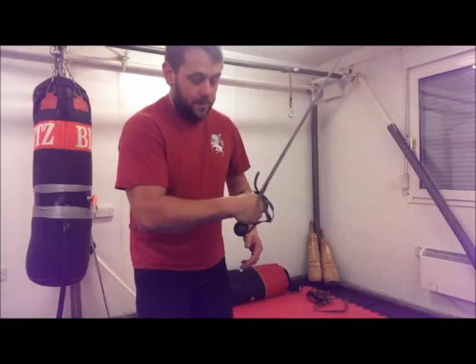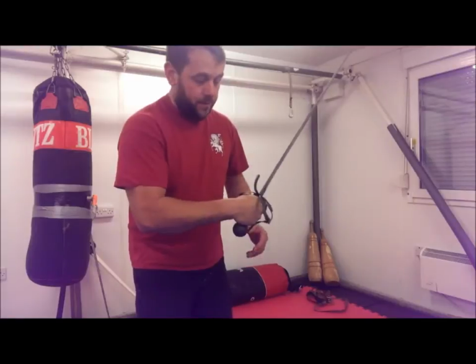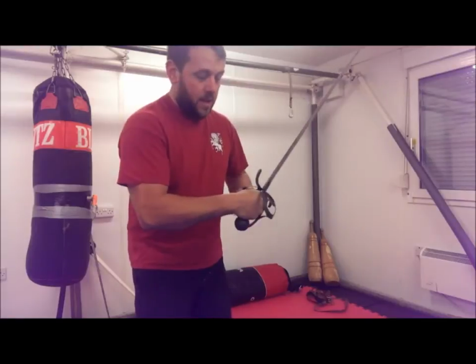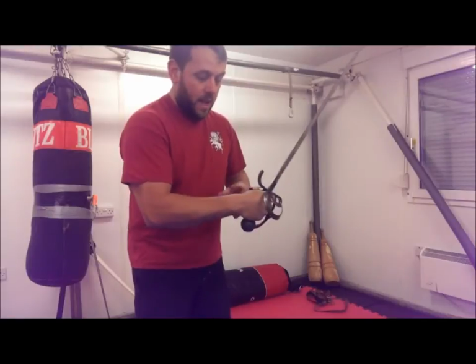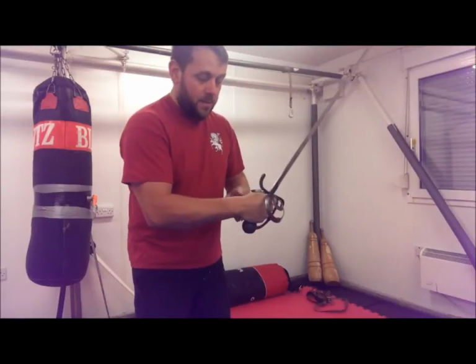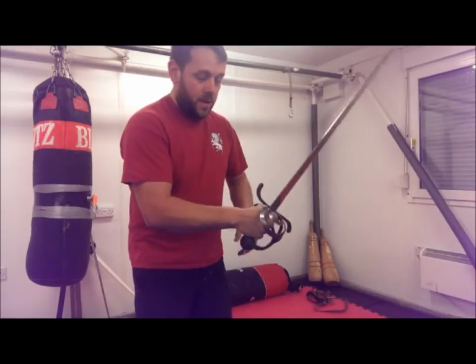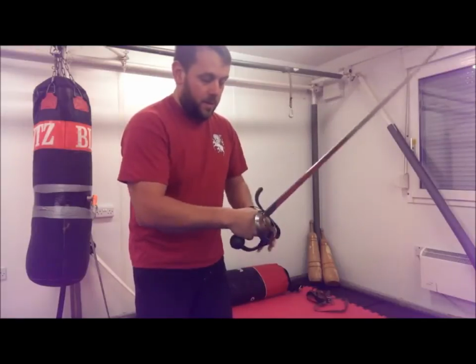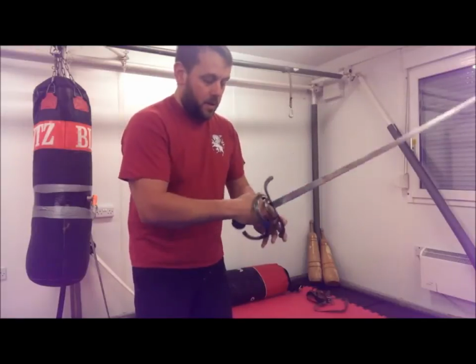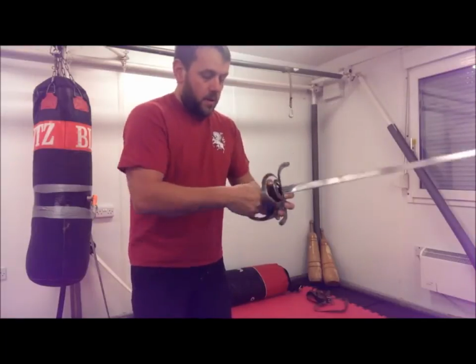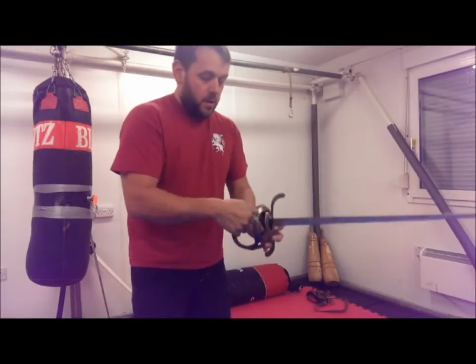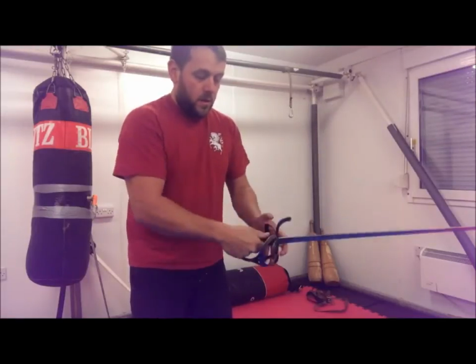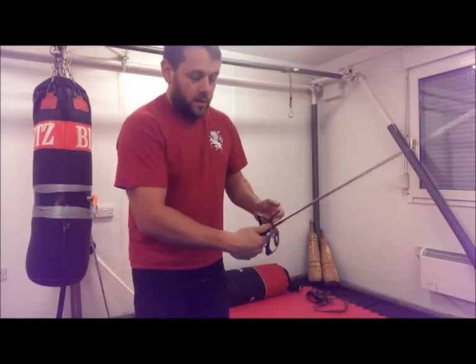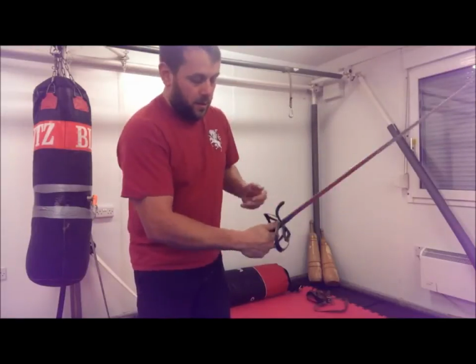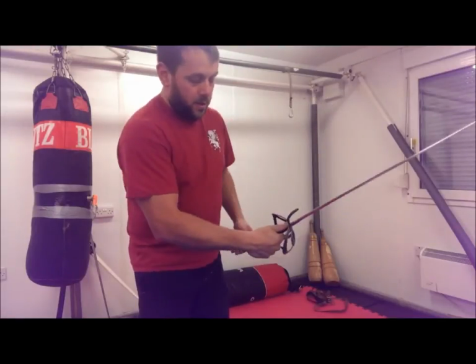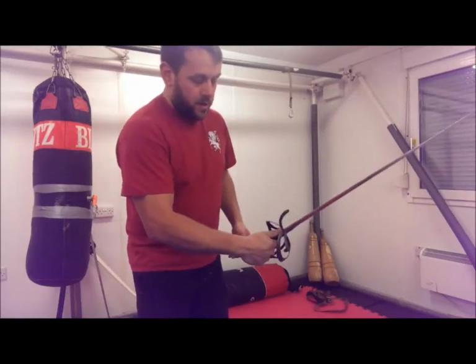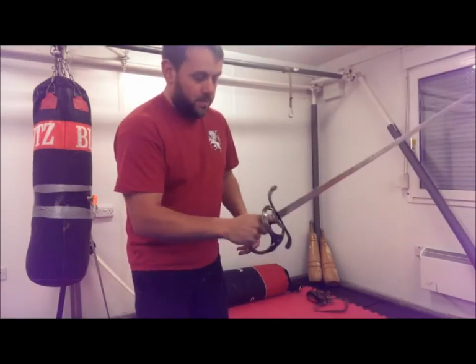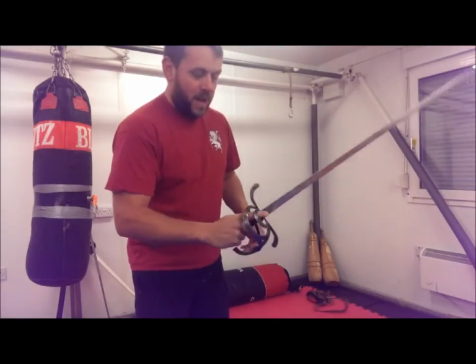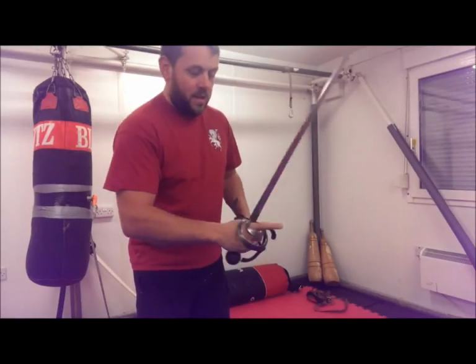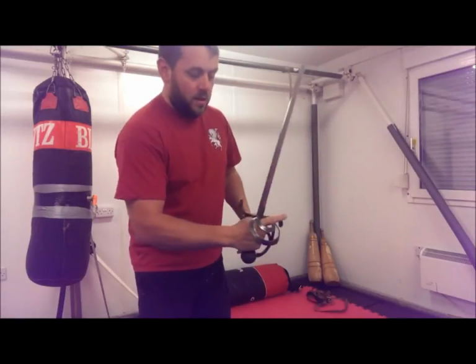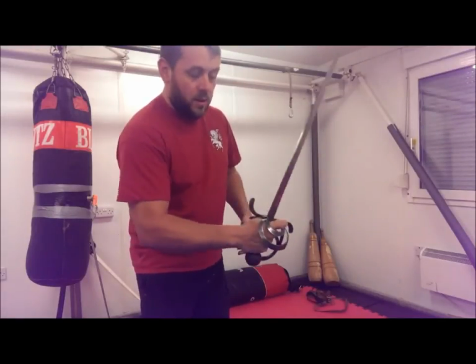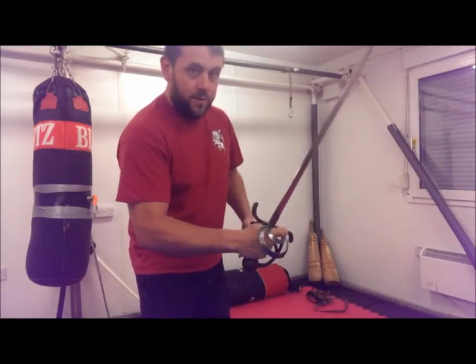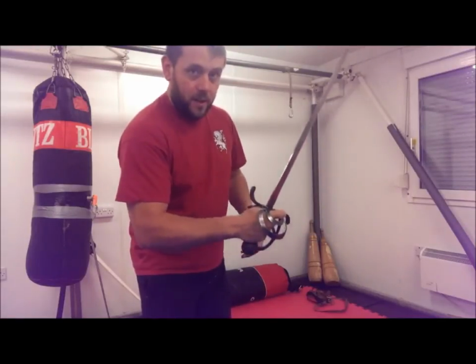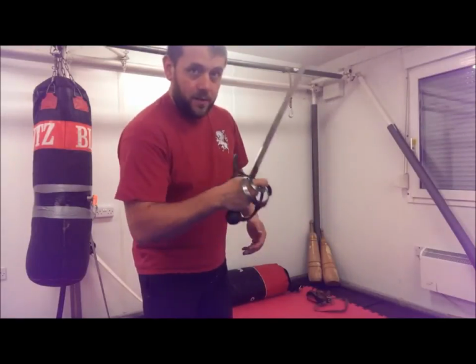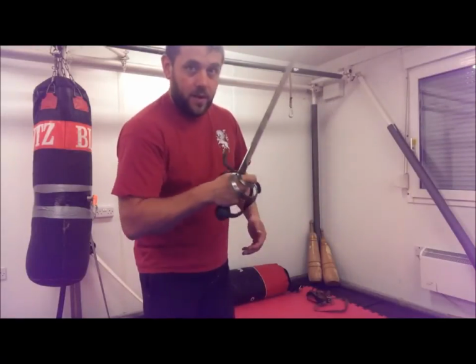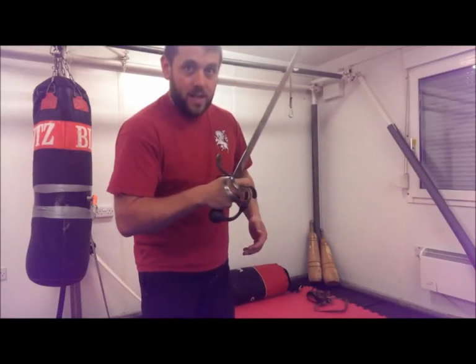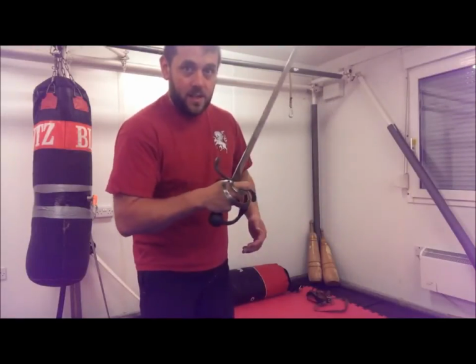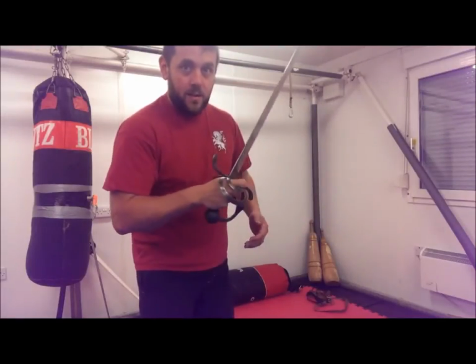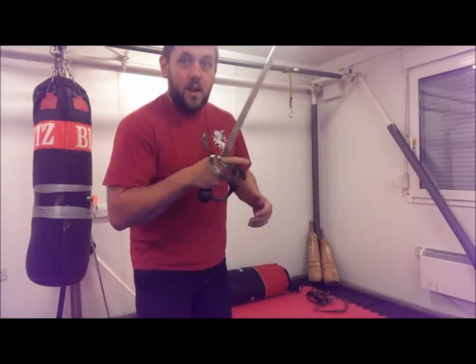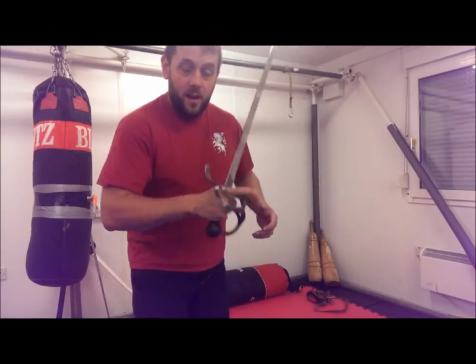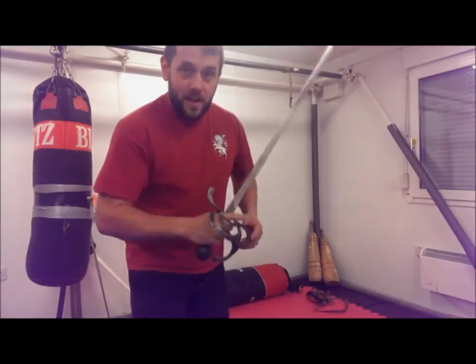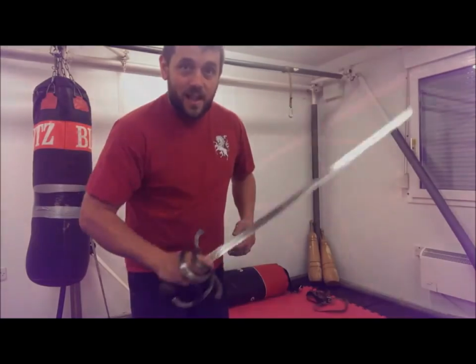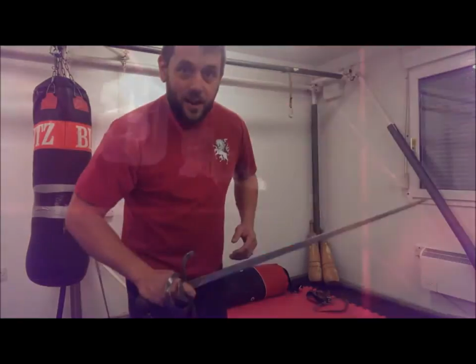So: hammer grip — not thumb across the back, not fingering the ricasso. I hope that's clear.